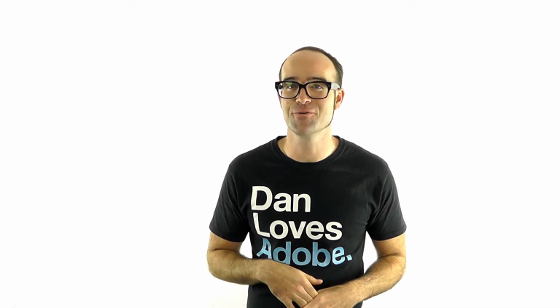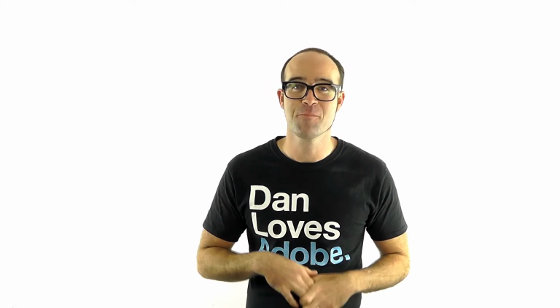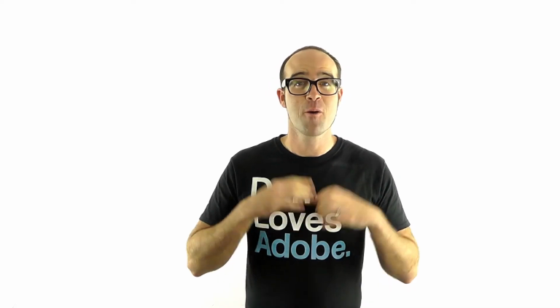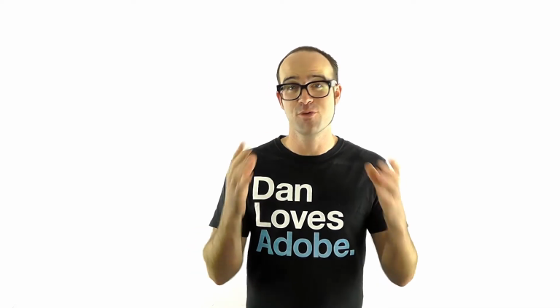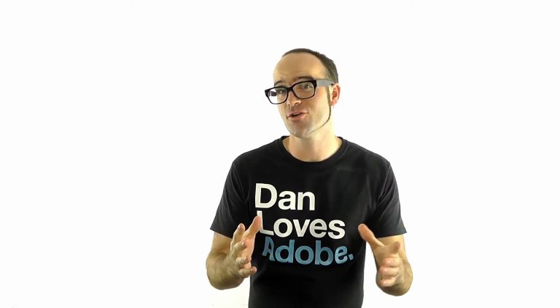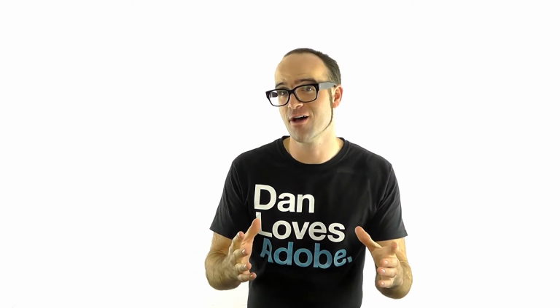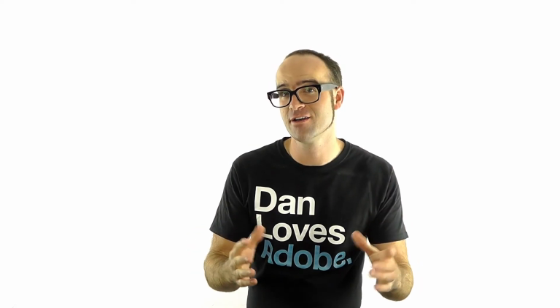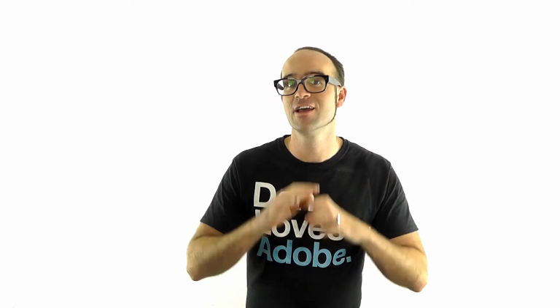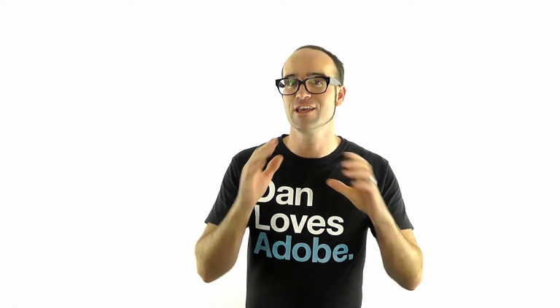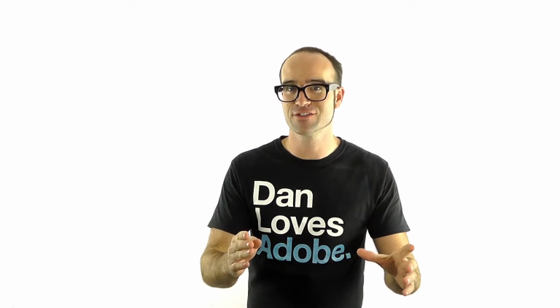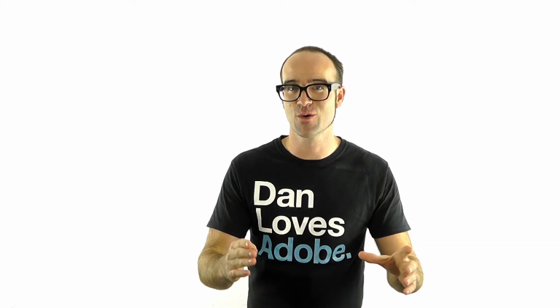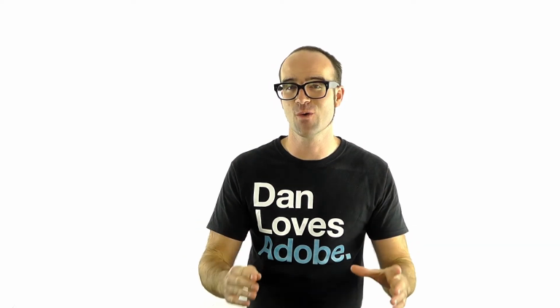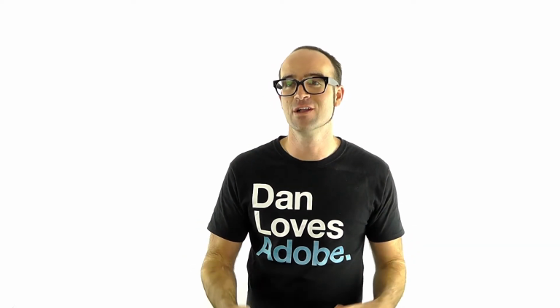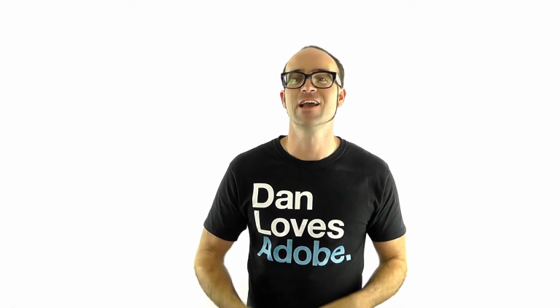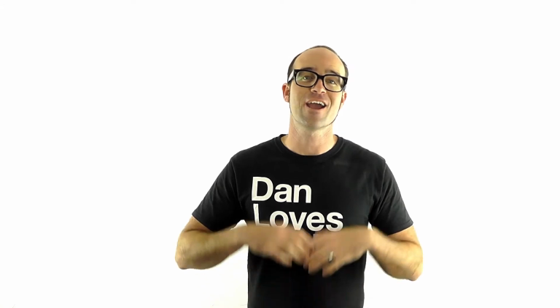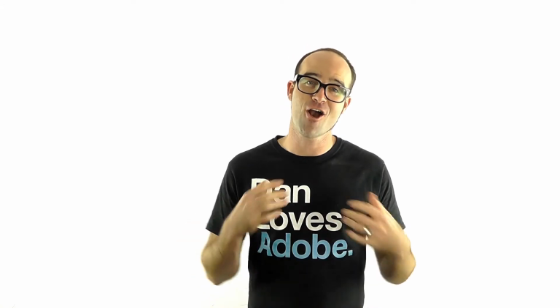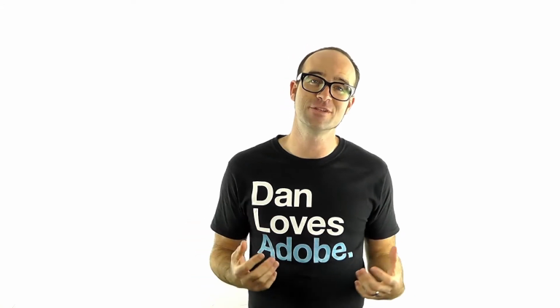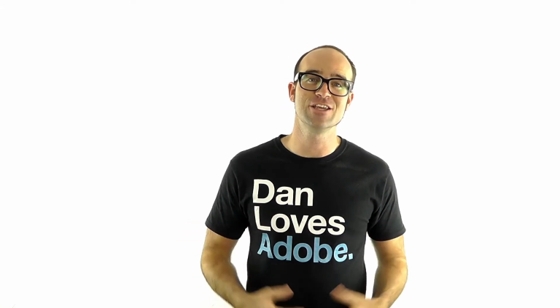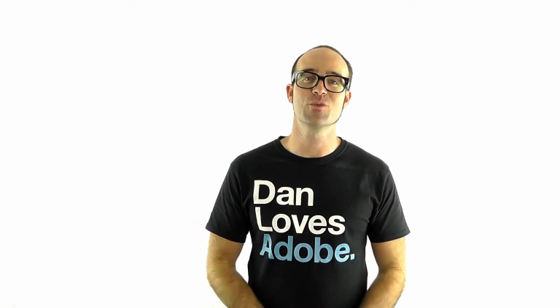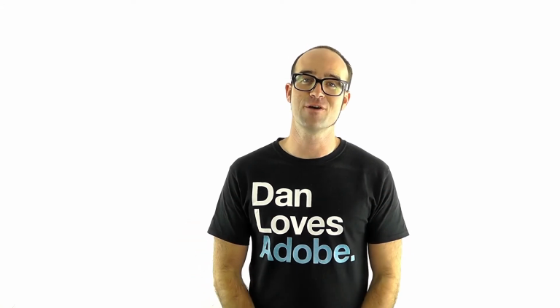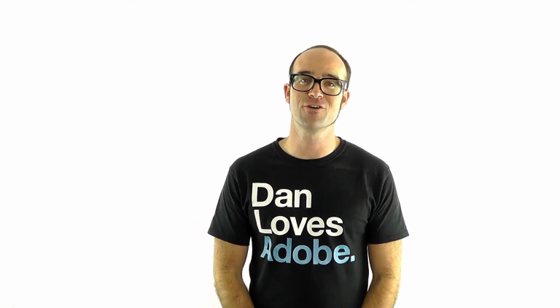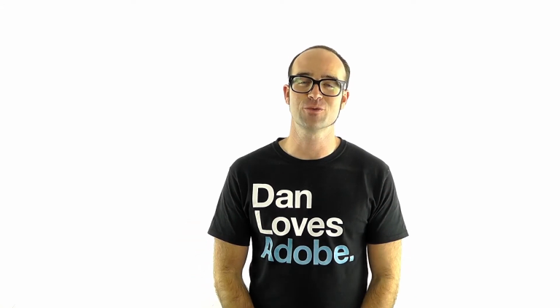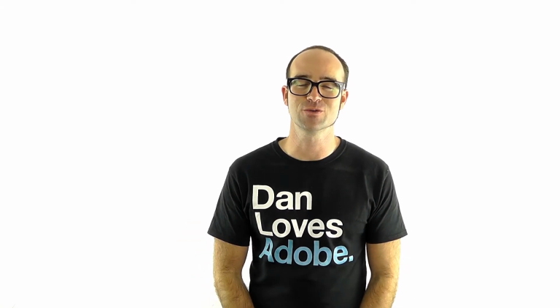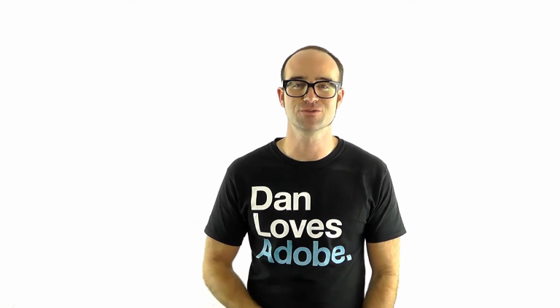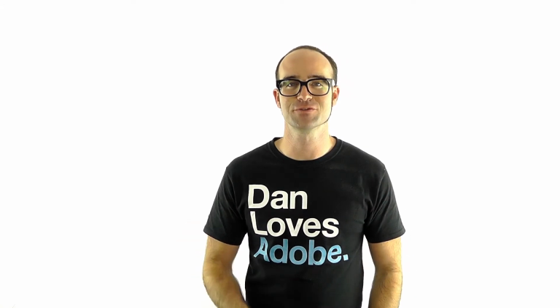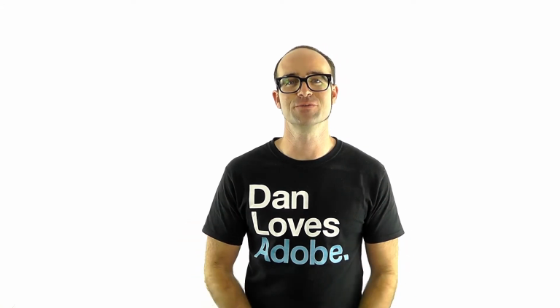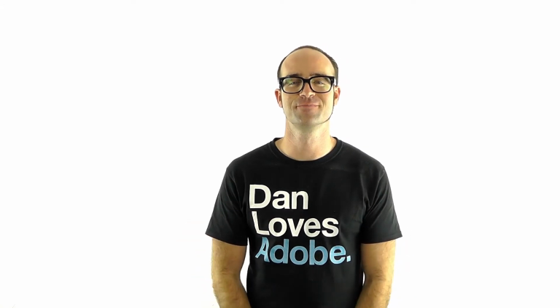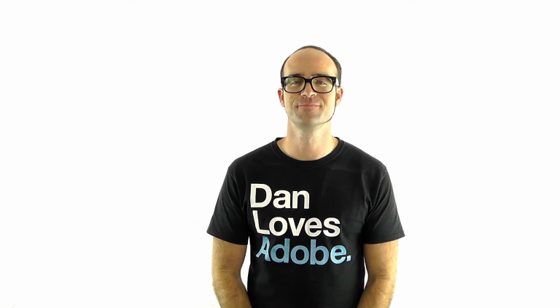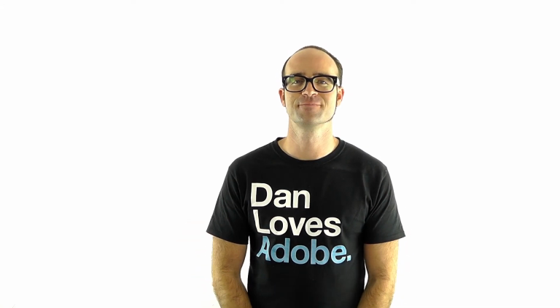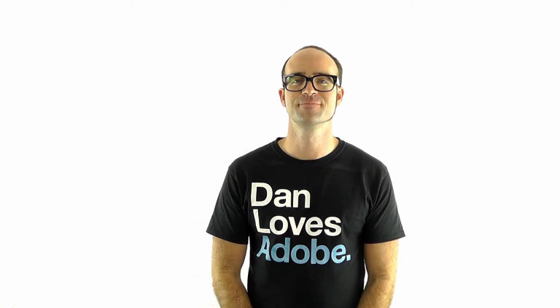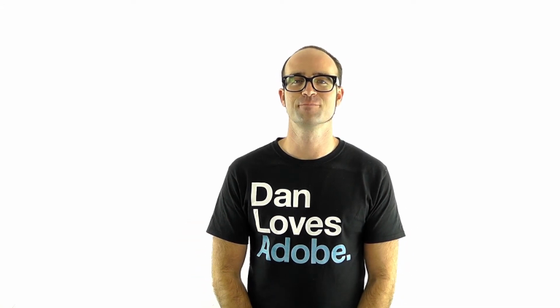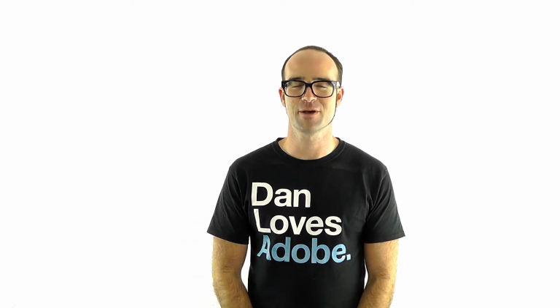So book online, give us a call. I hope to see you at one of my Photoshop courses real soon. Bye-bye.